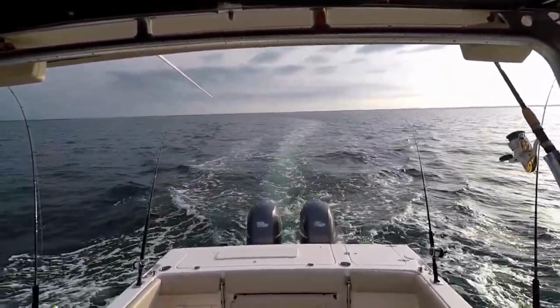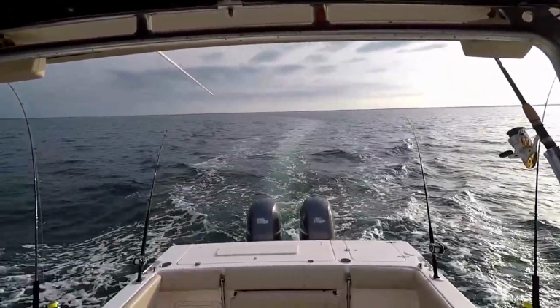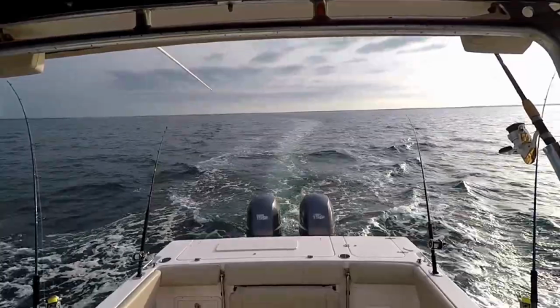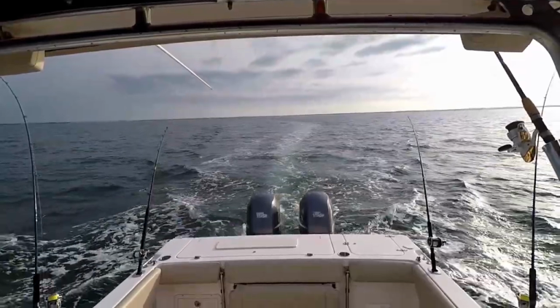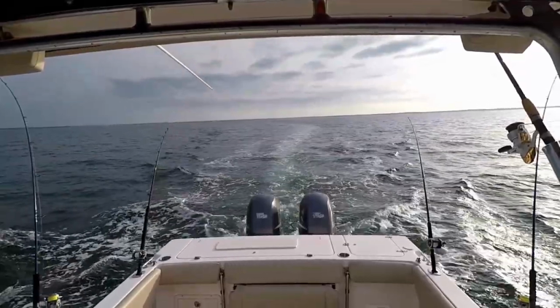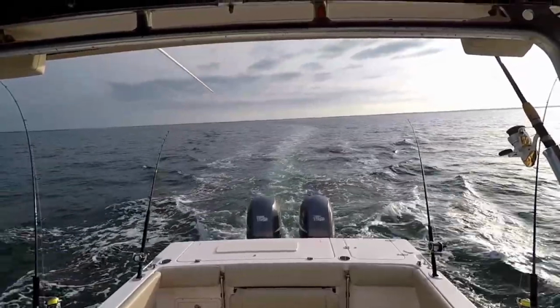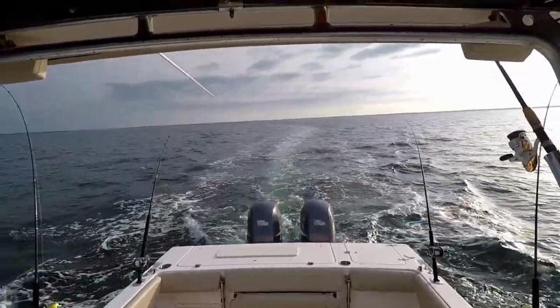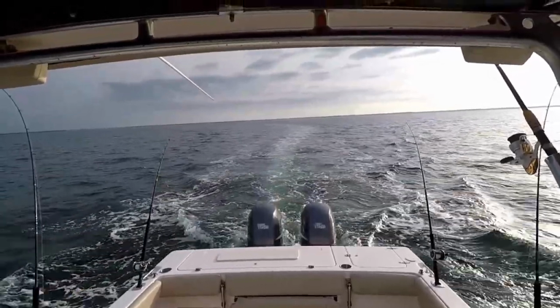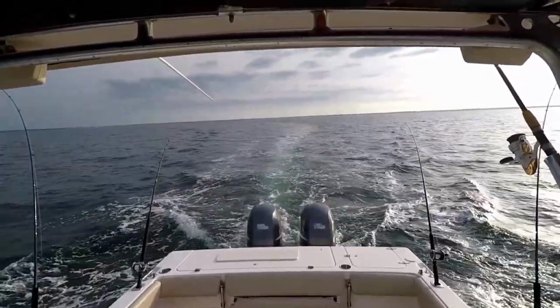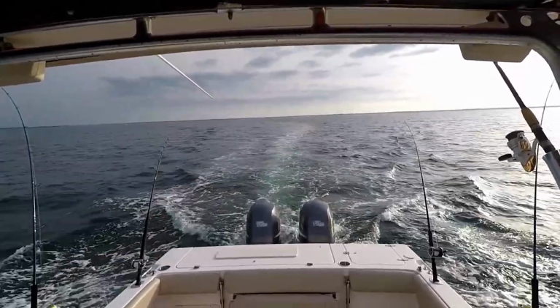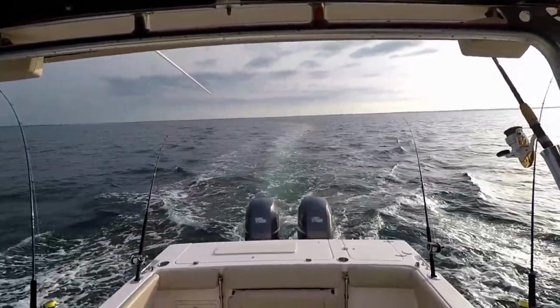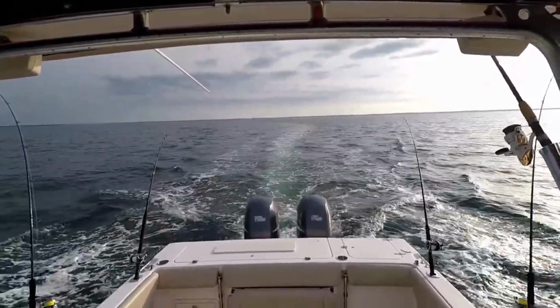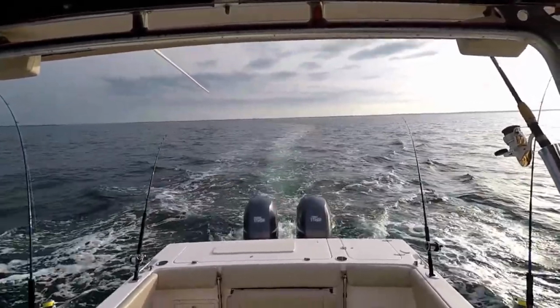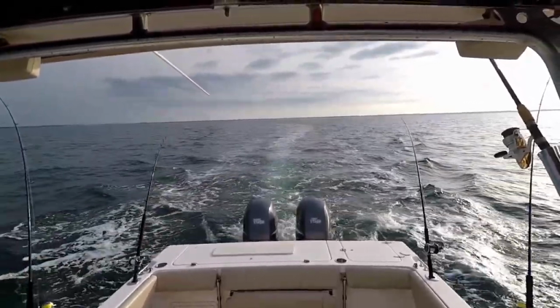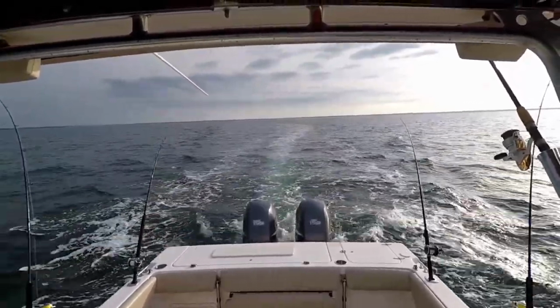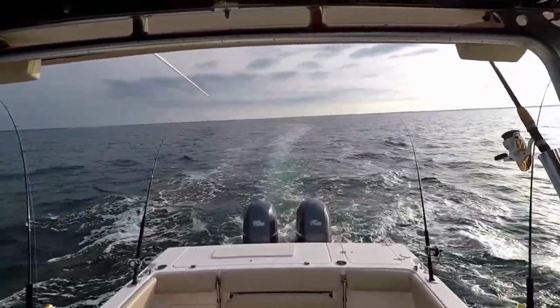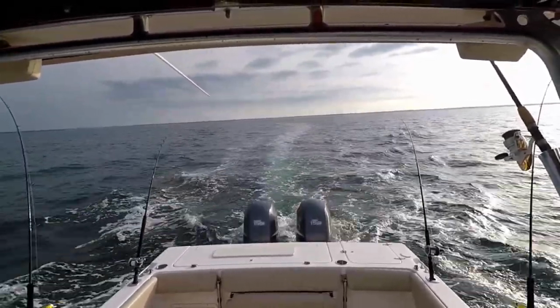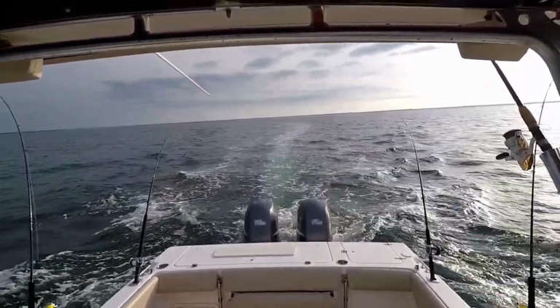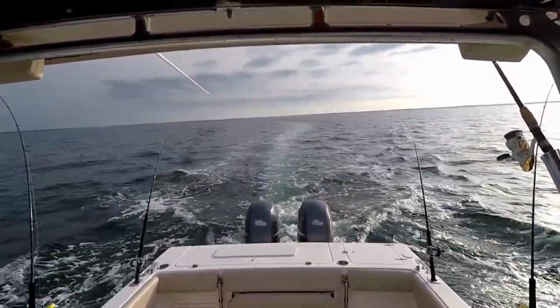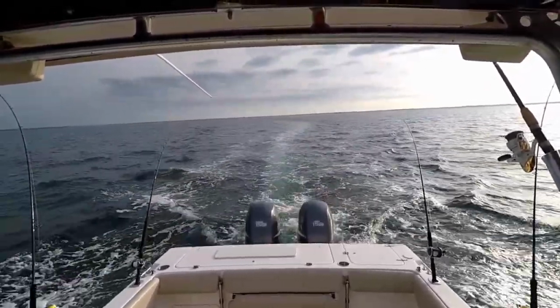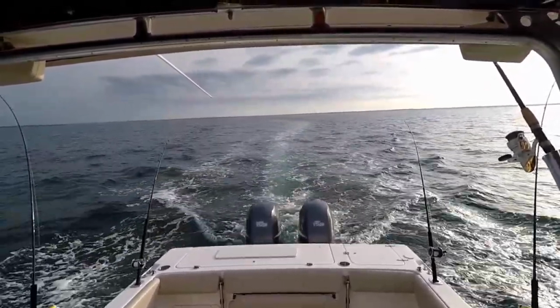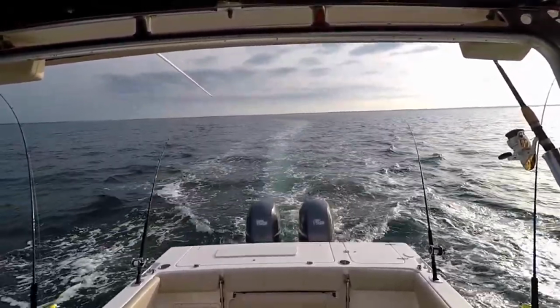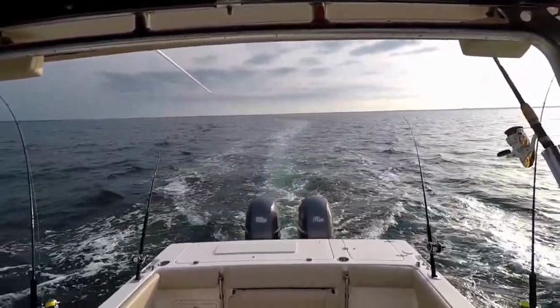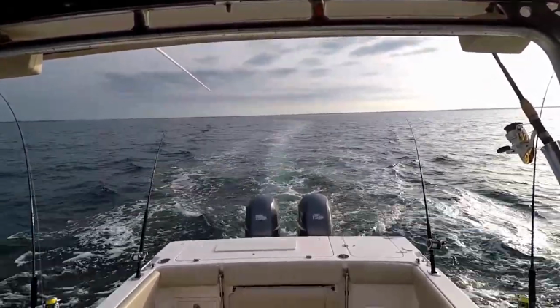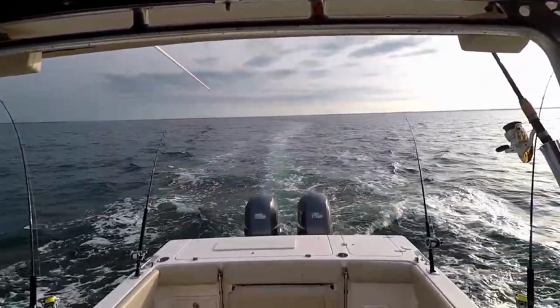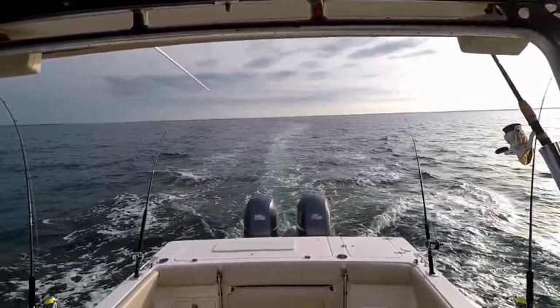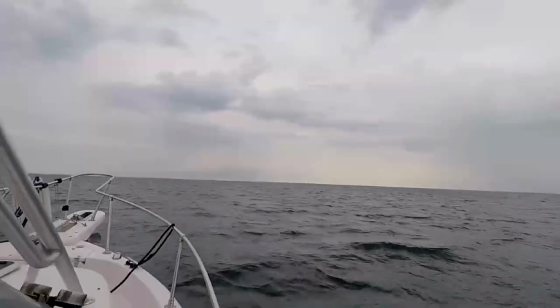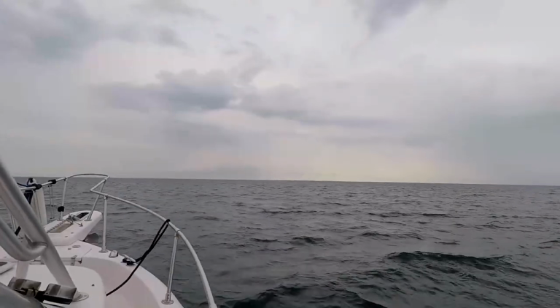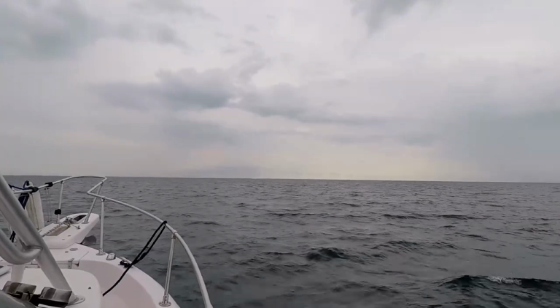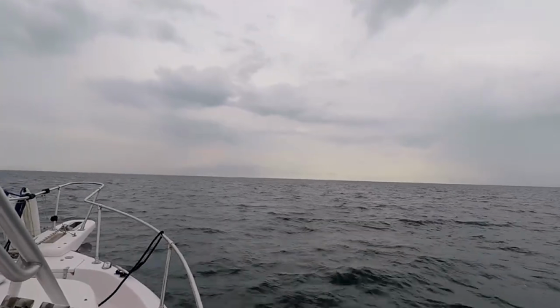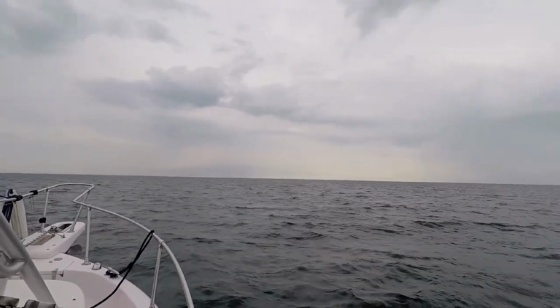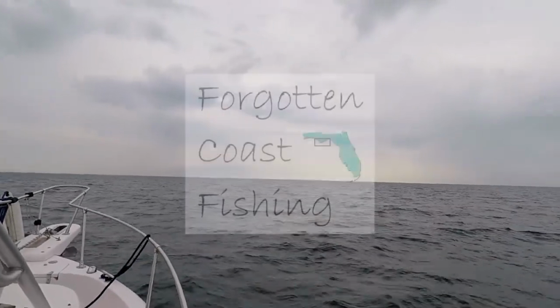There's a pretty strong system forecasted to come through later today so my plan is to head offshore and work my way back as the day progresses. With no luck at either site and with the wind starting to pick up, I decided to head back closer to shore.